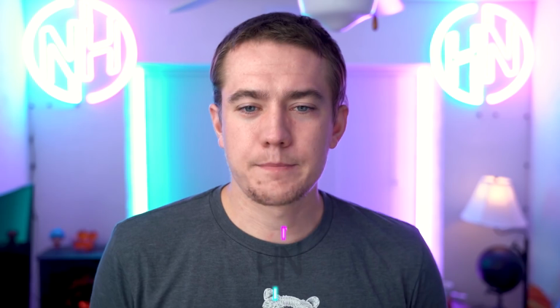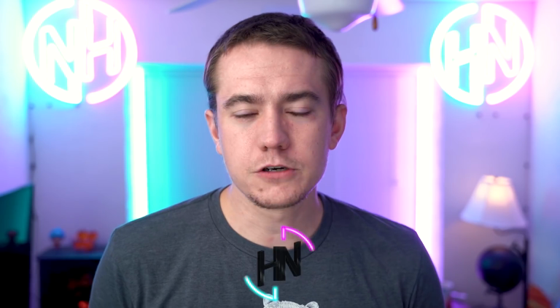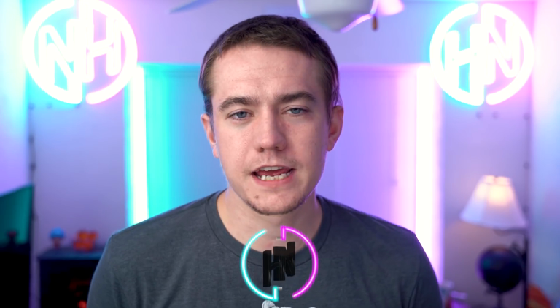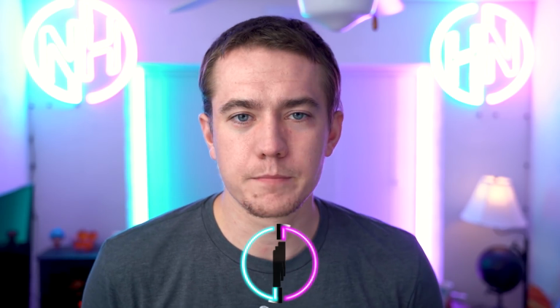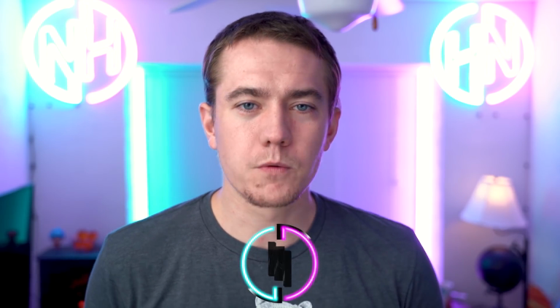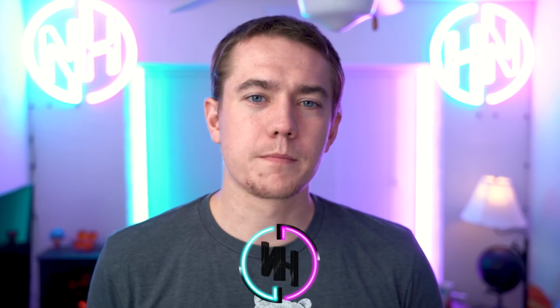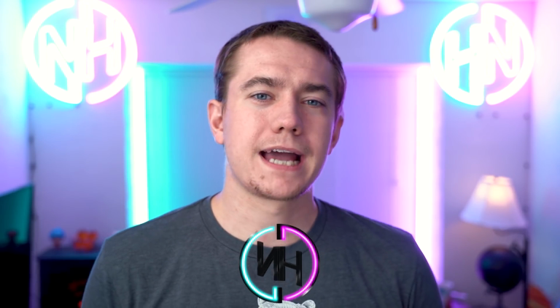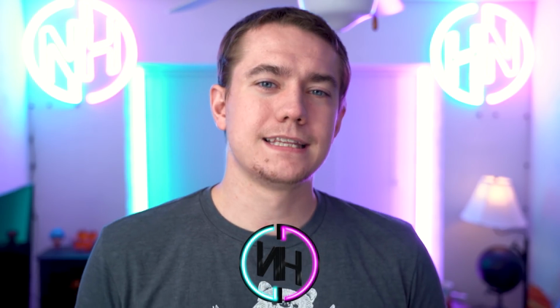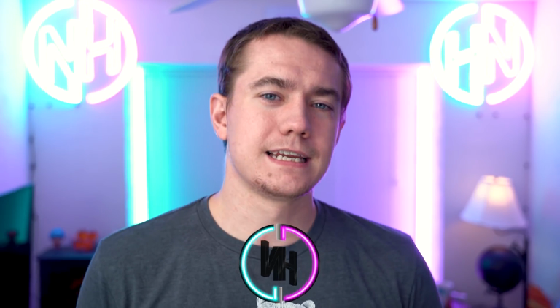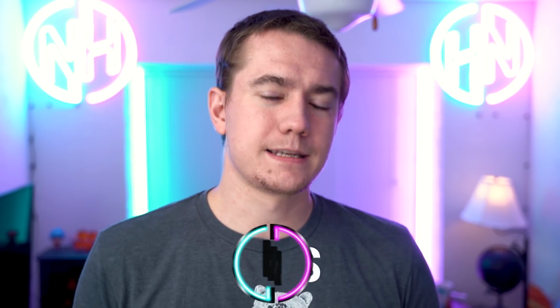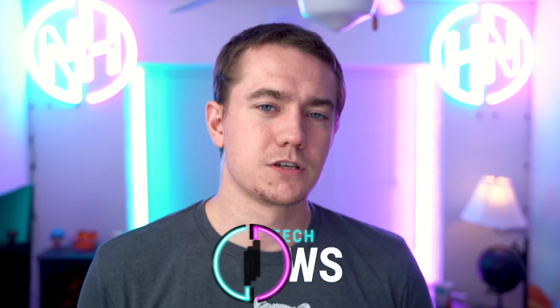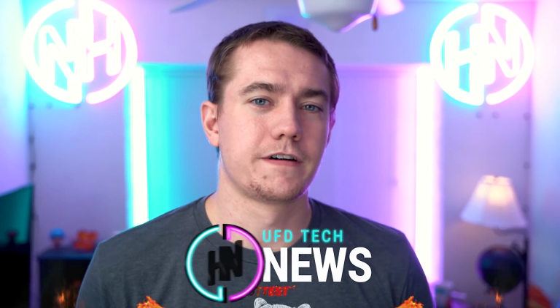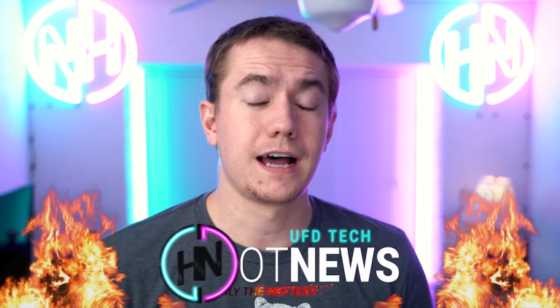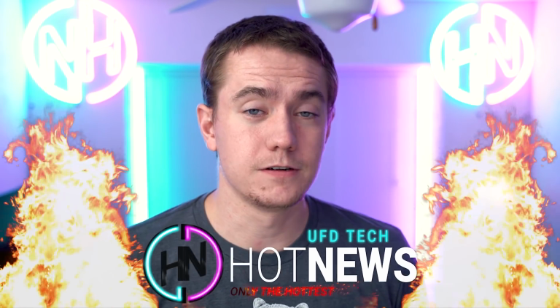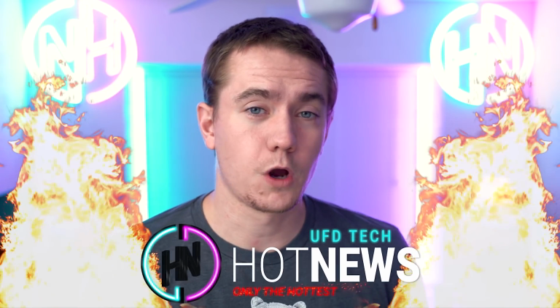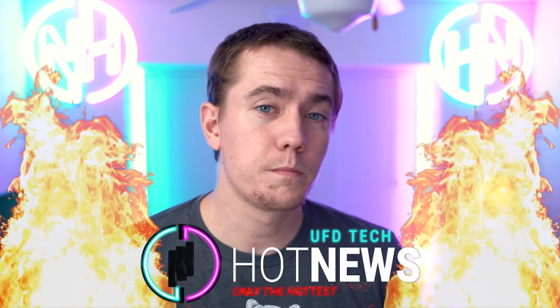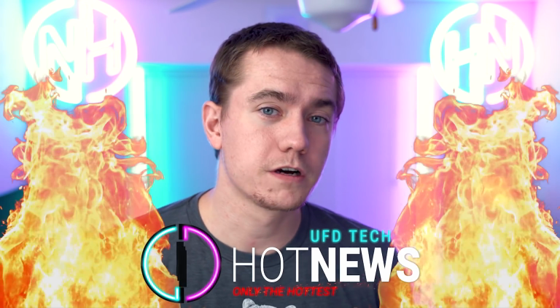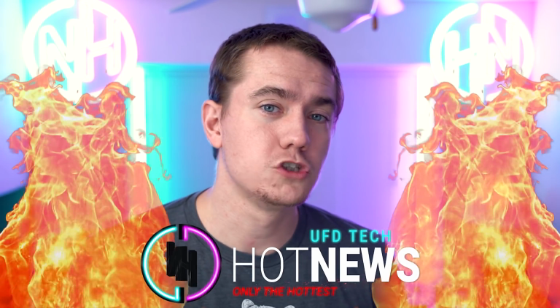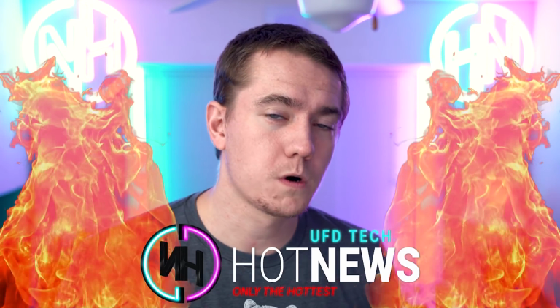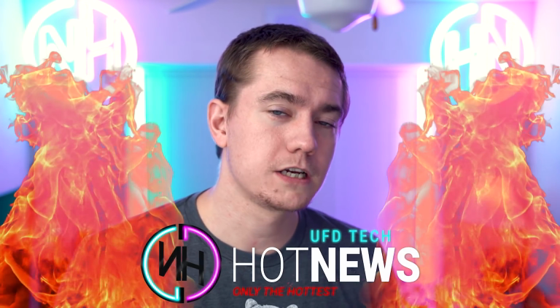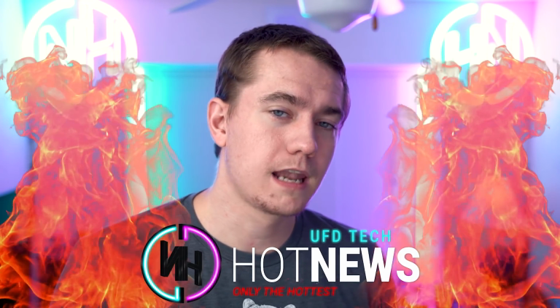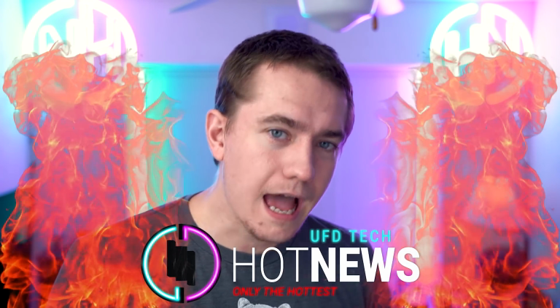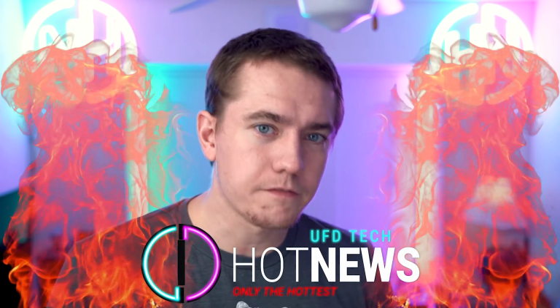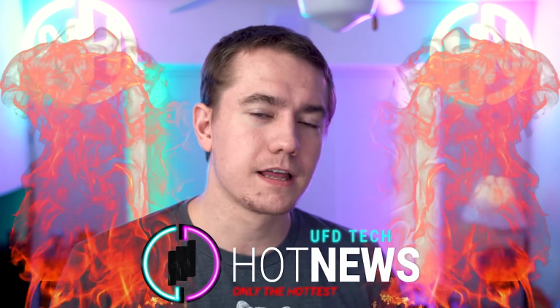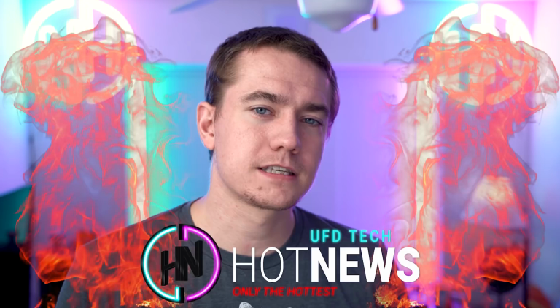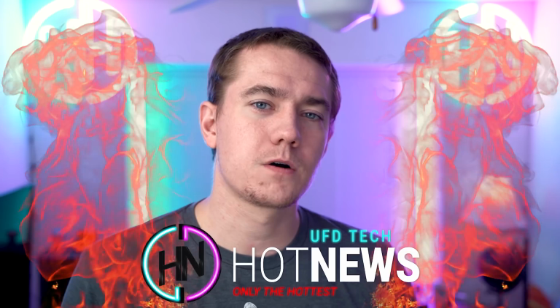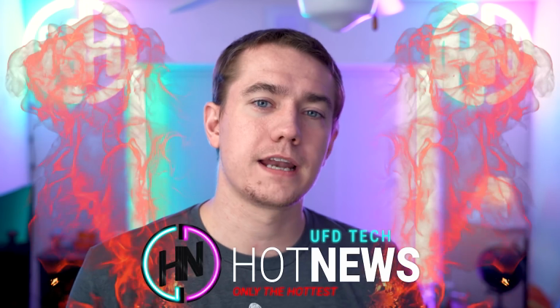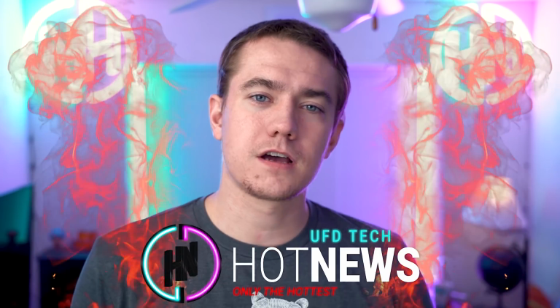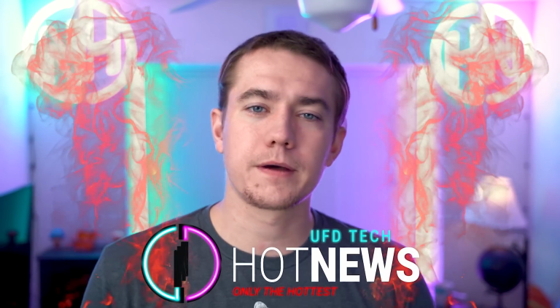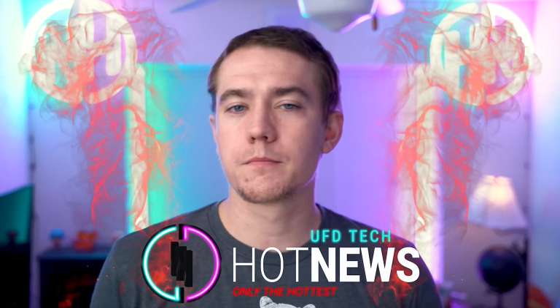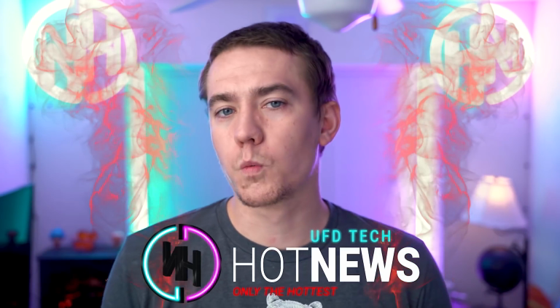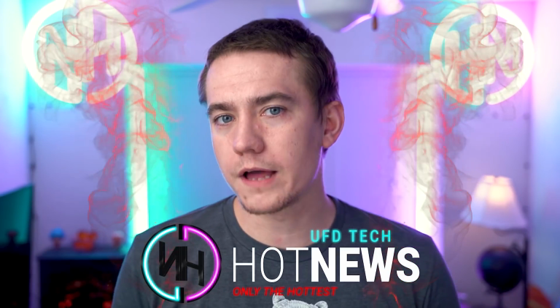Happy Tuesday, everybody. Welcome back to this next episode of Hot News. Hope you're enjoying your life.